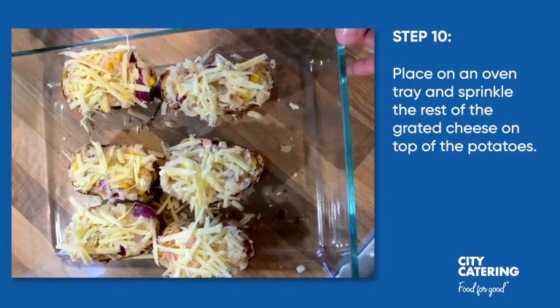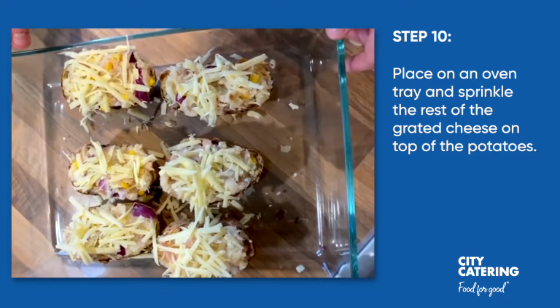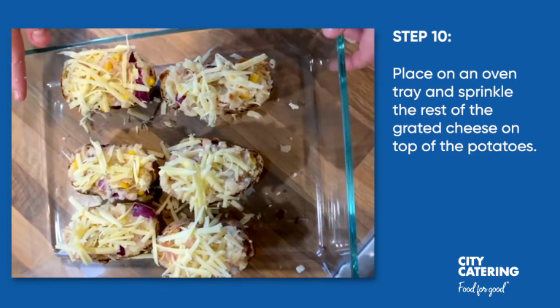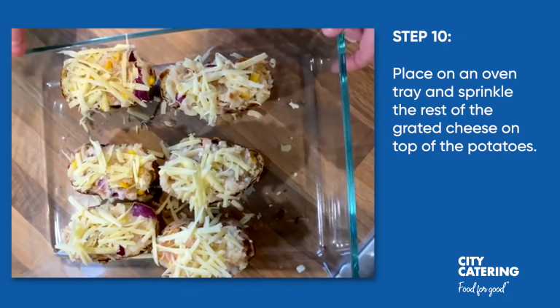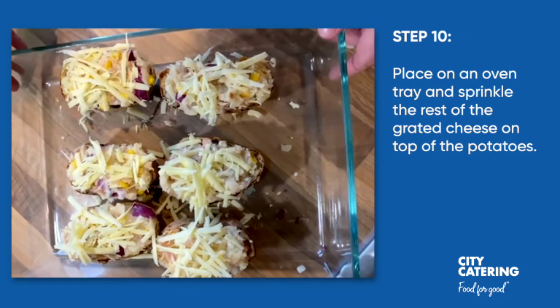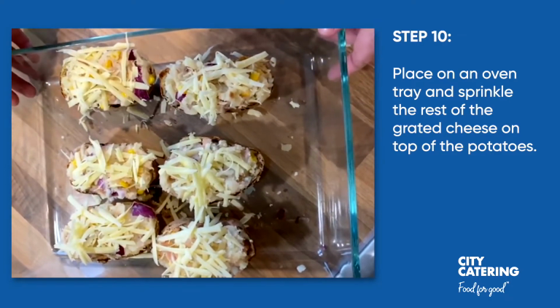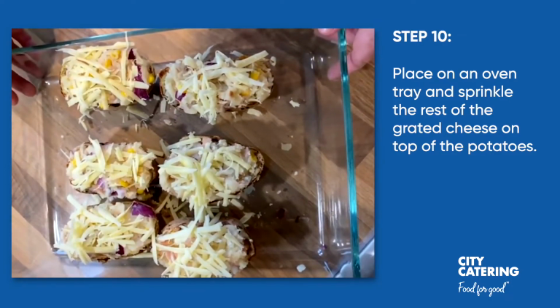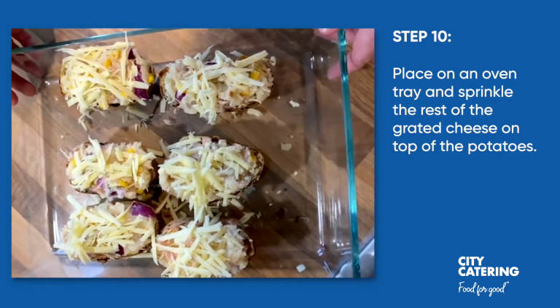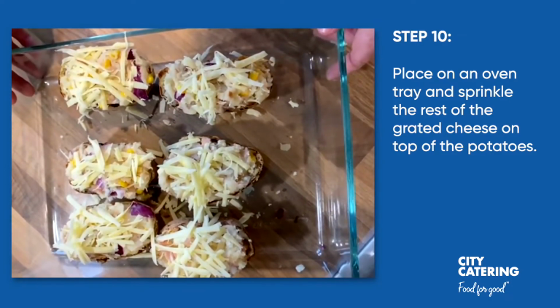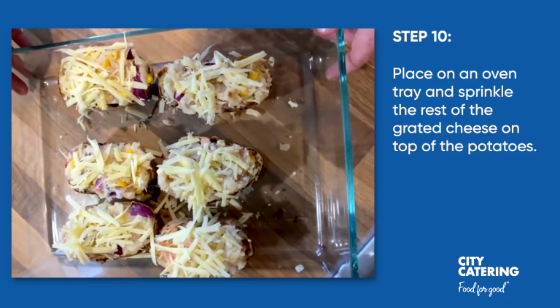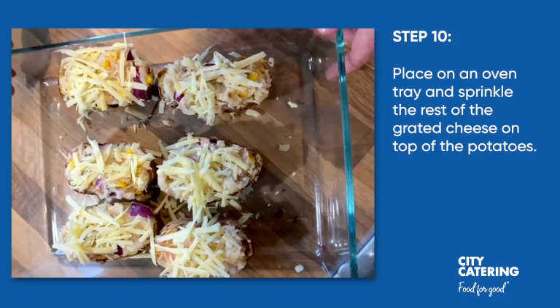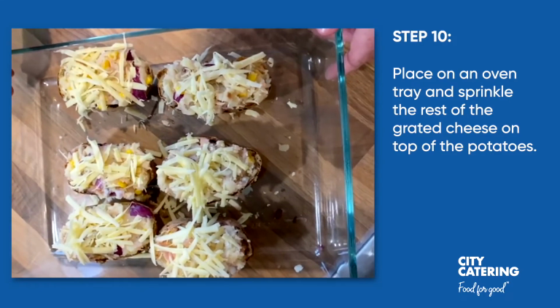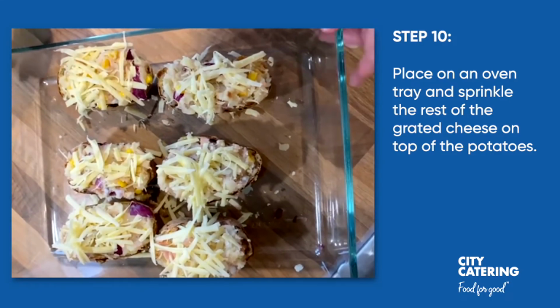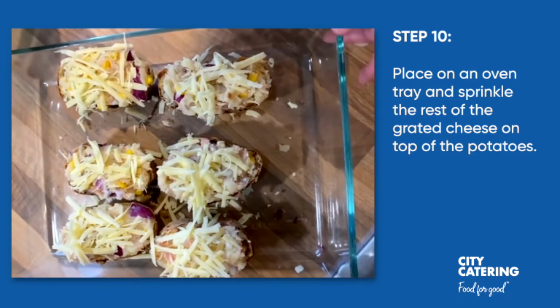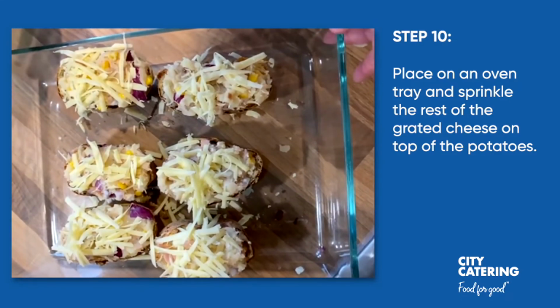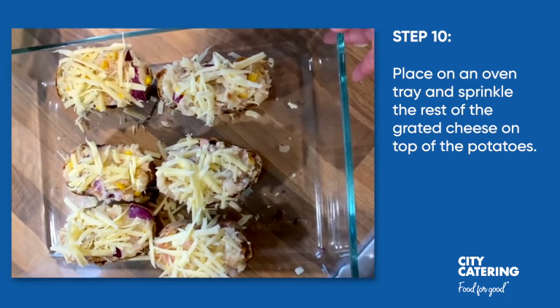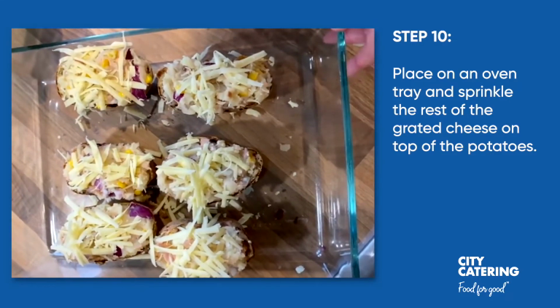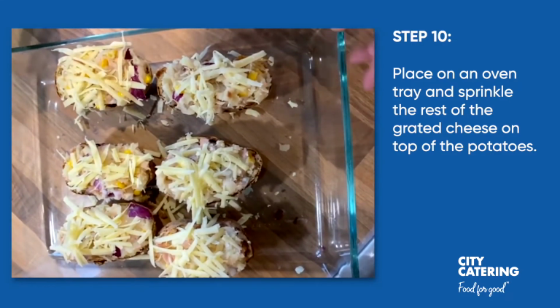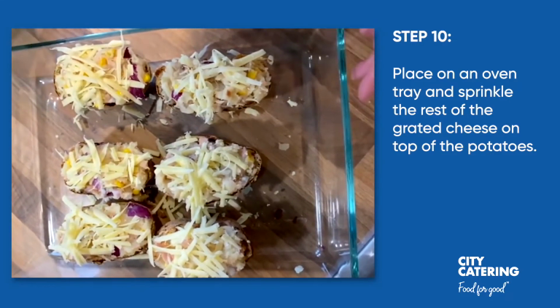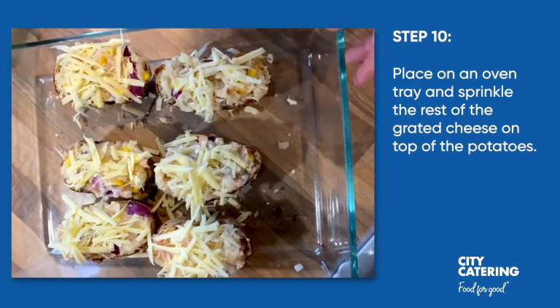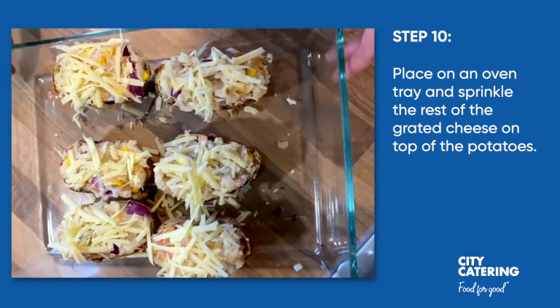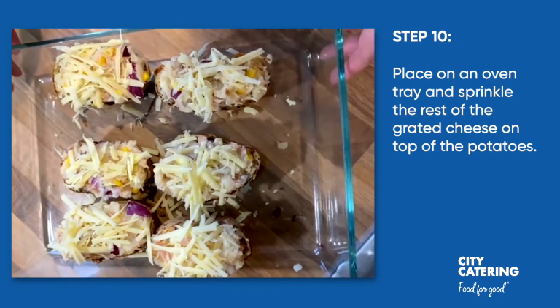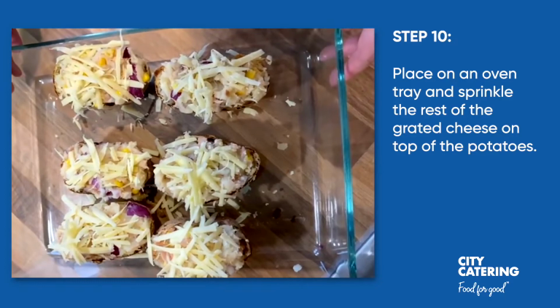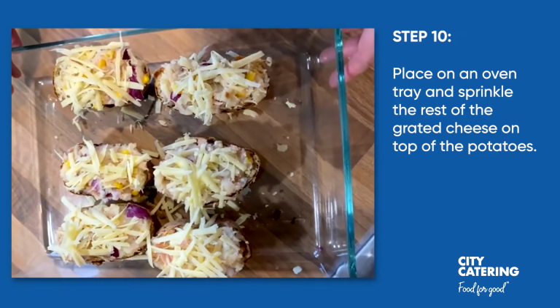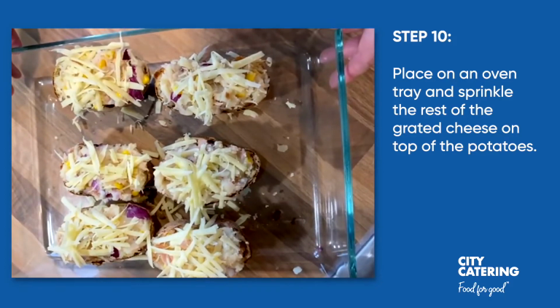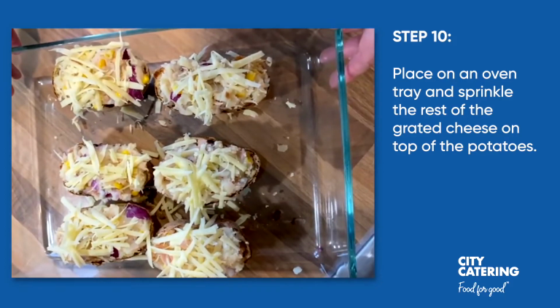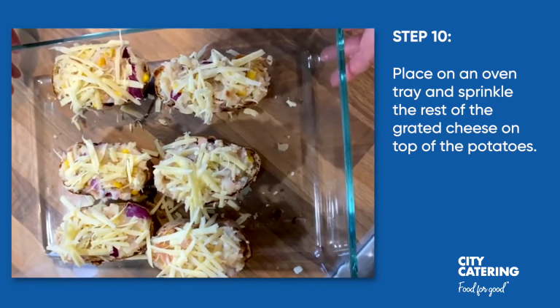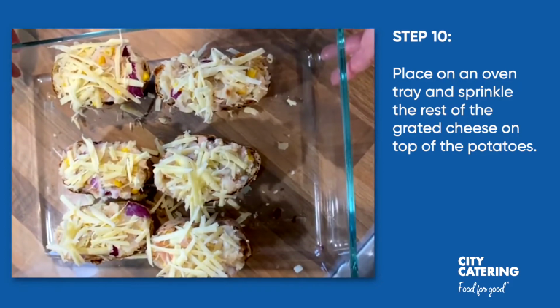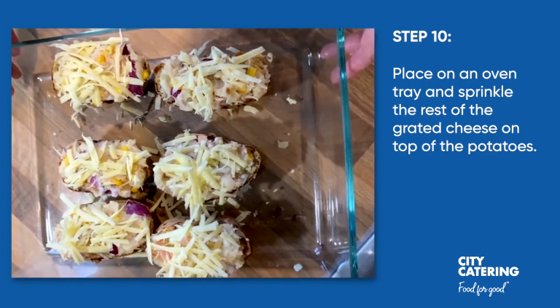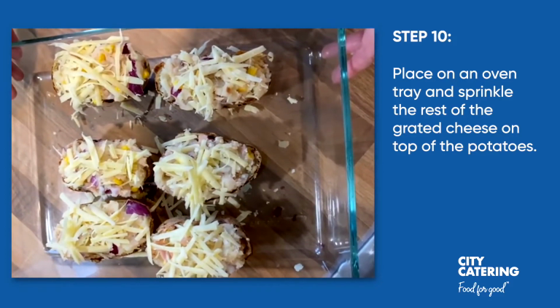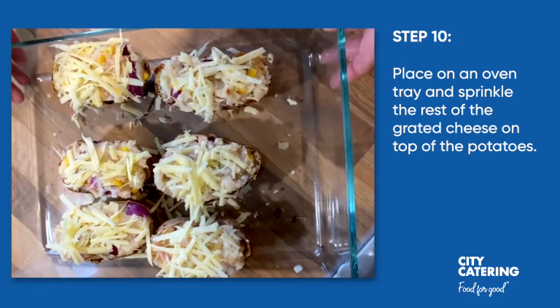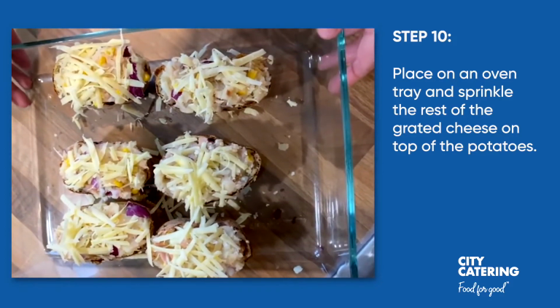You can also leave these in the fridge if you're not ready to eat them today, but you're wanting to make some leftovers for tomorrow perhaps as well.